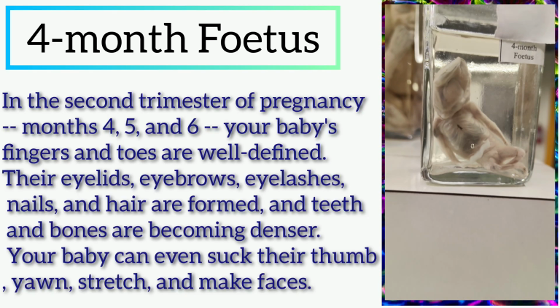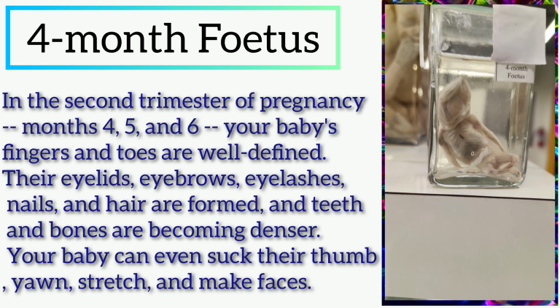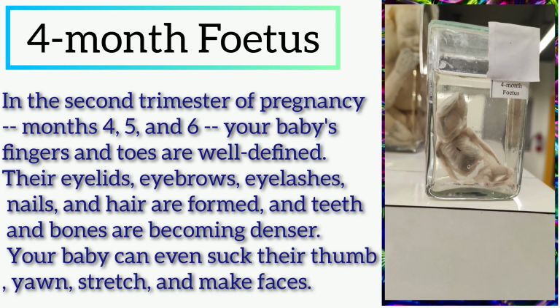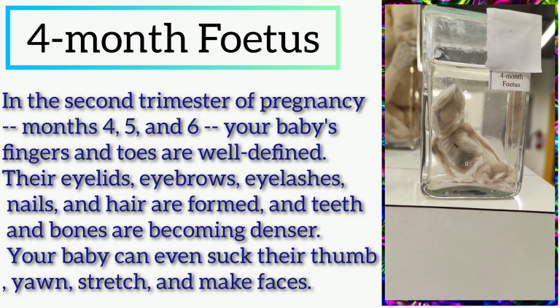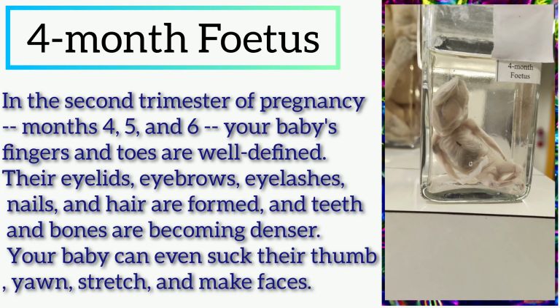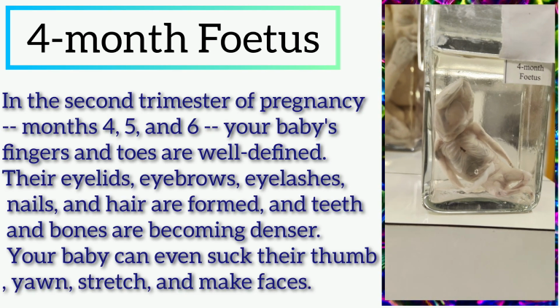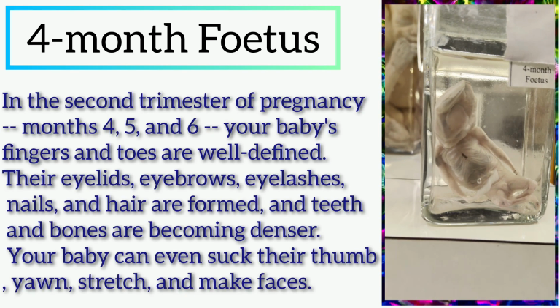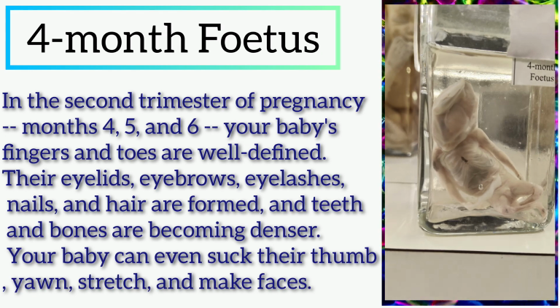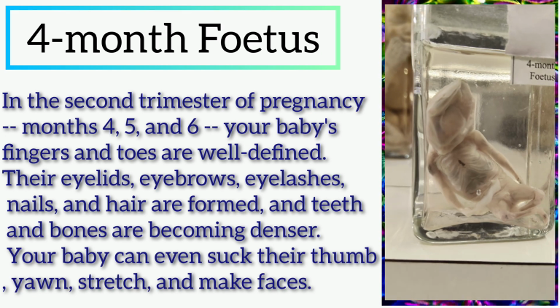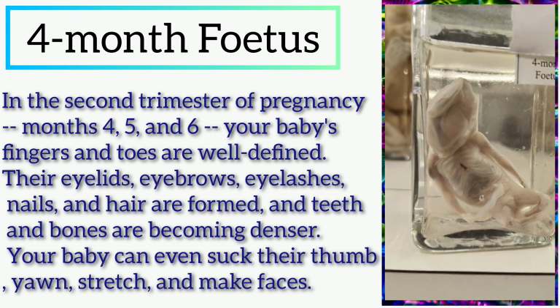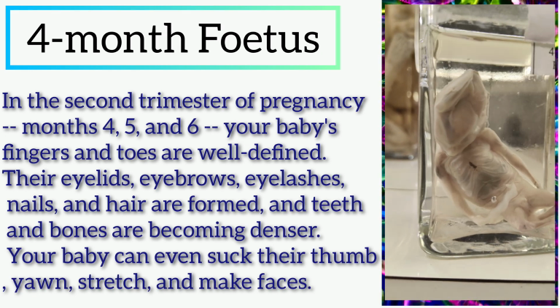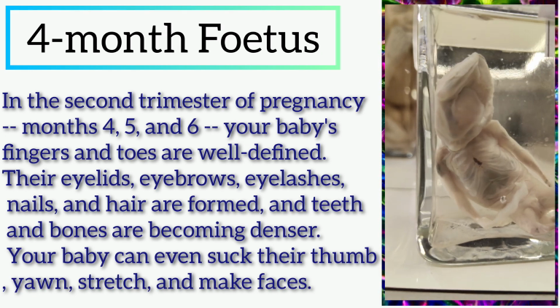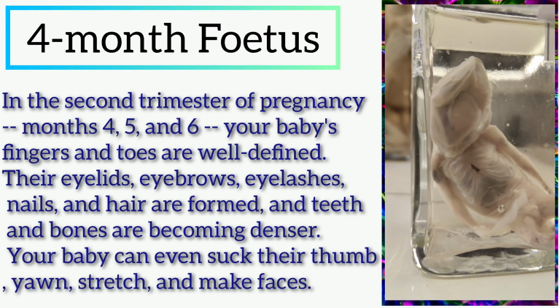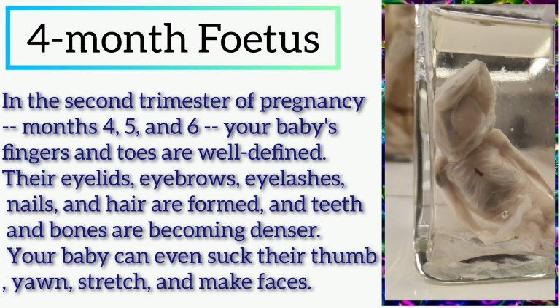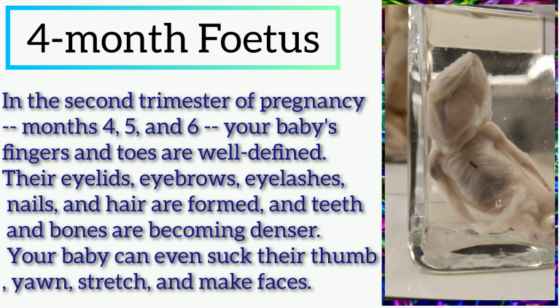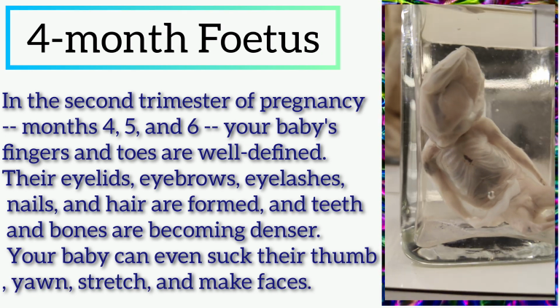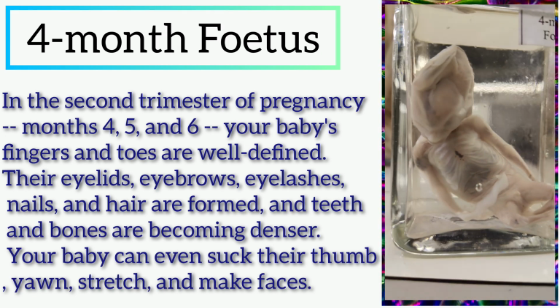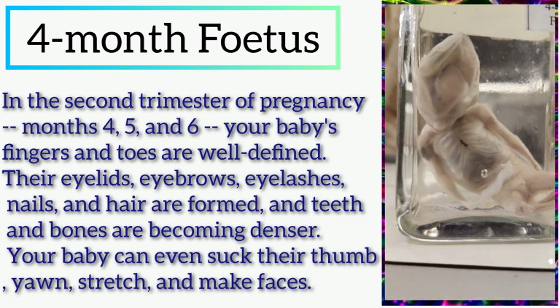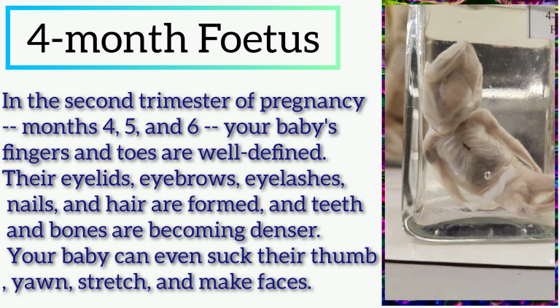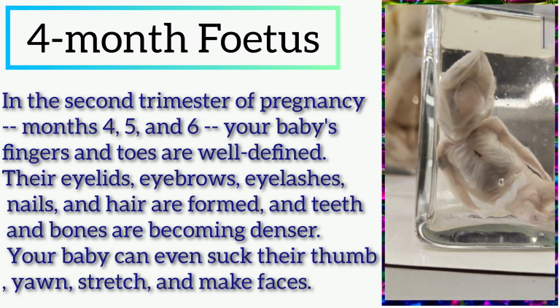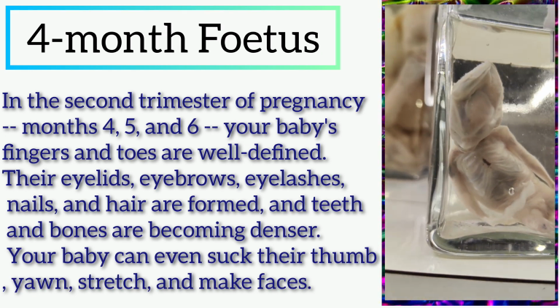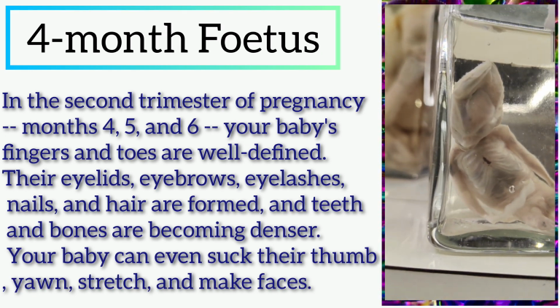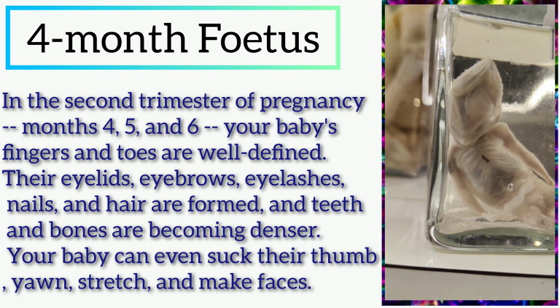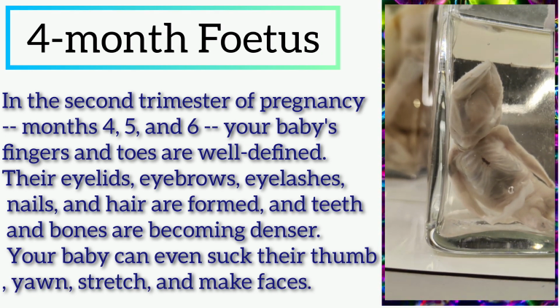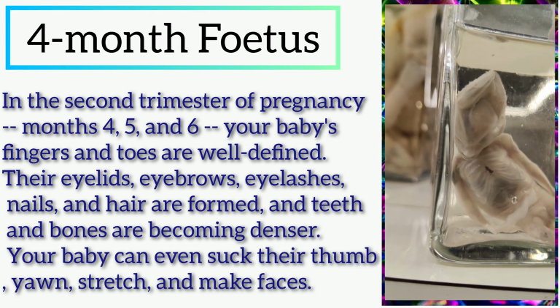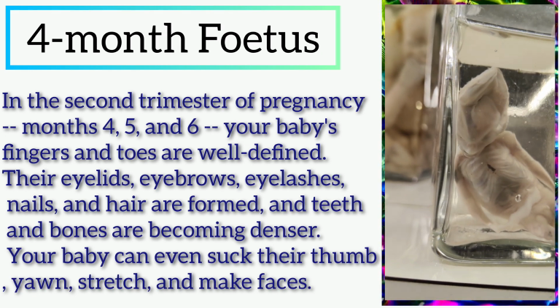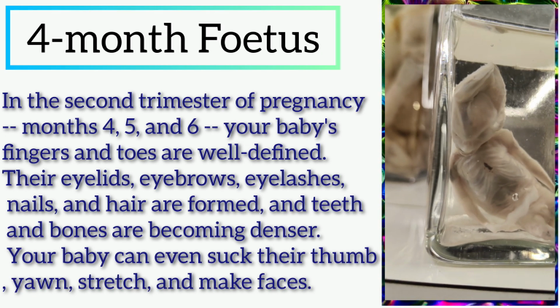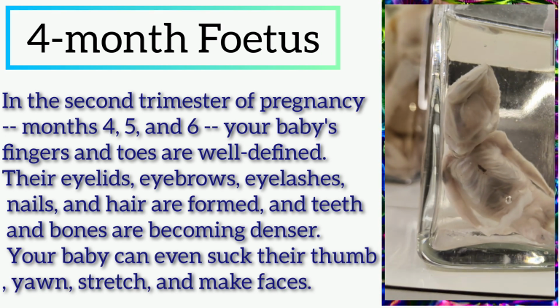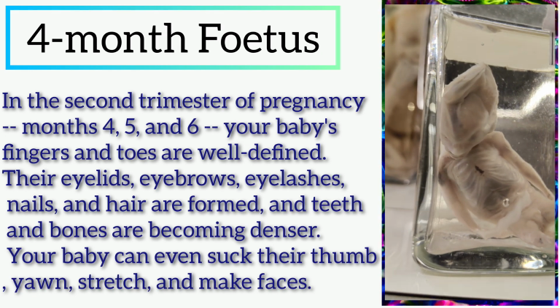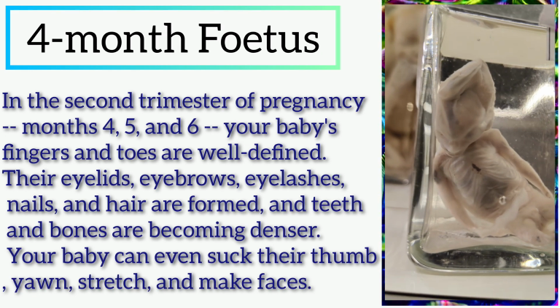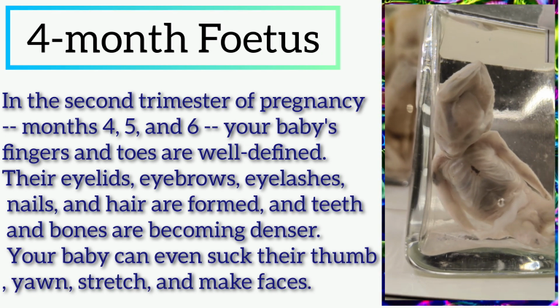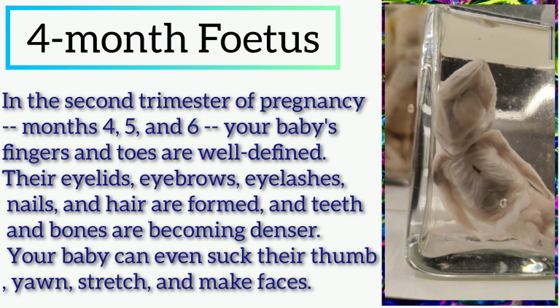Hello friends, welcome to another new video. In this video, we will discuss about the 4 months fetus.